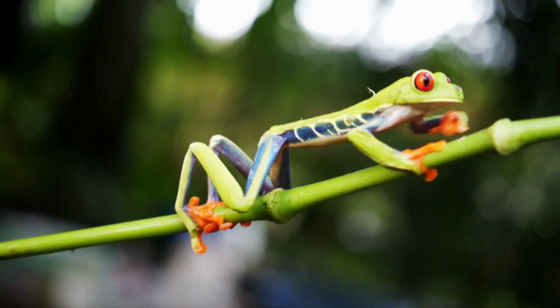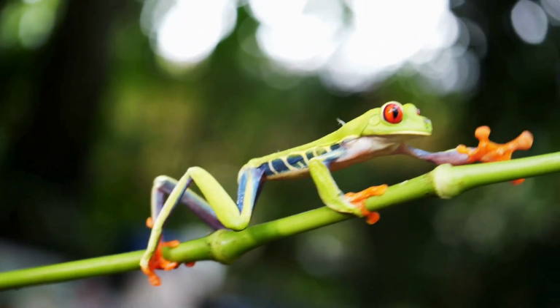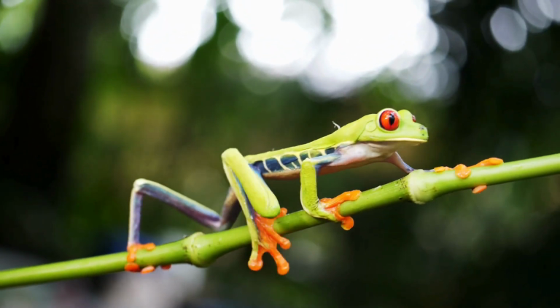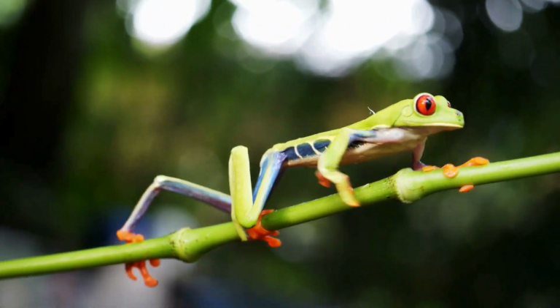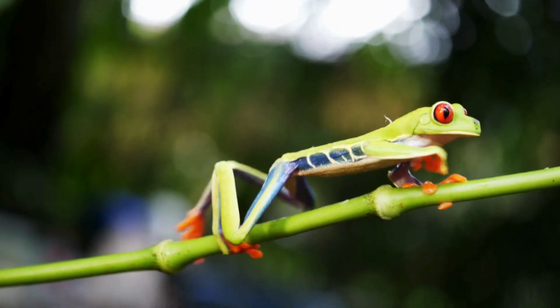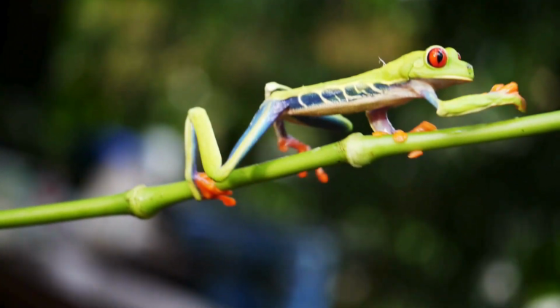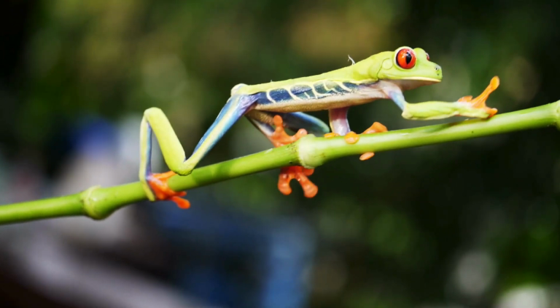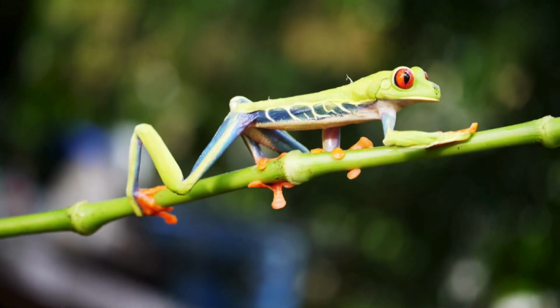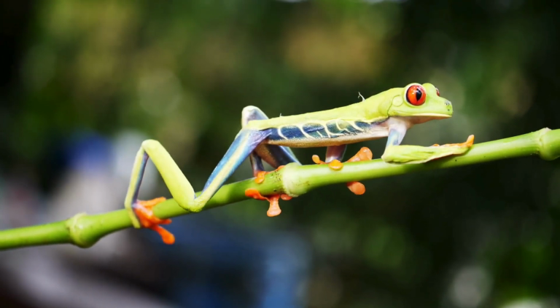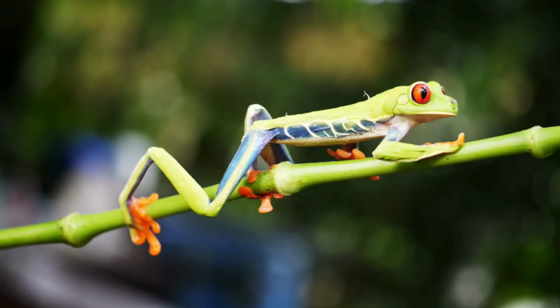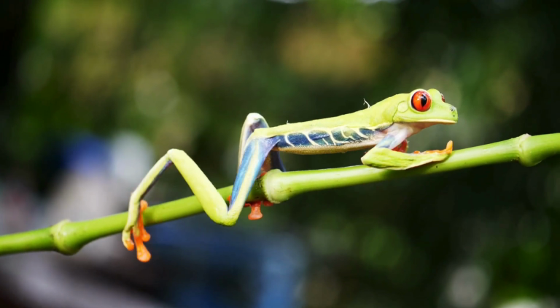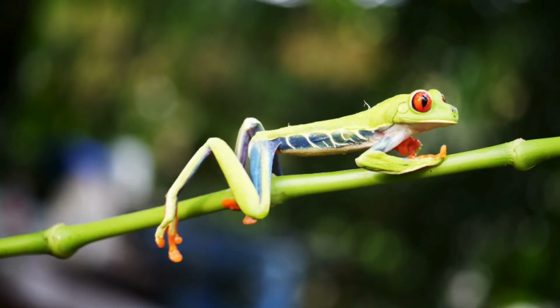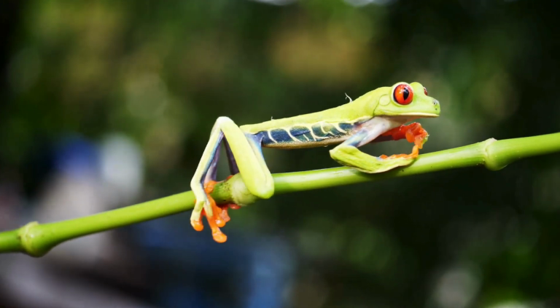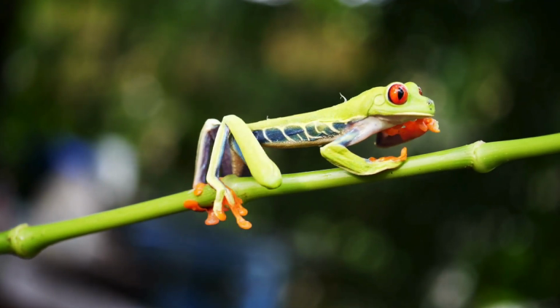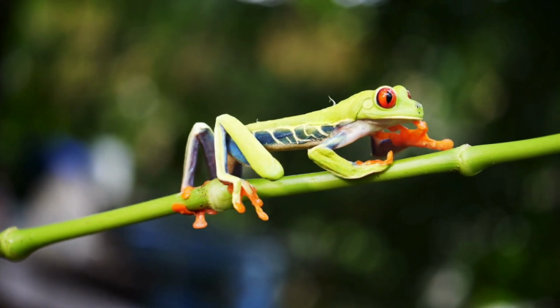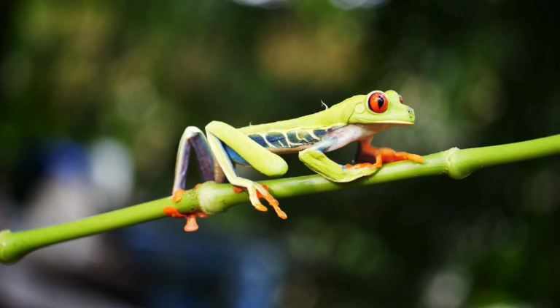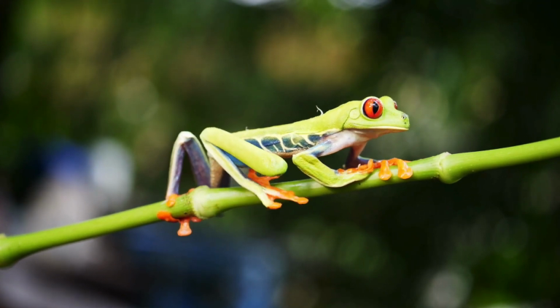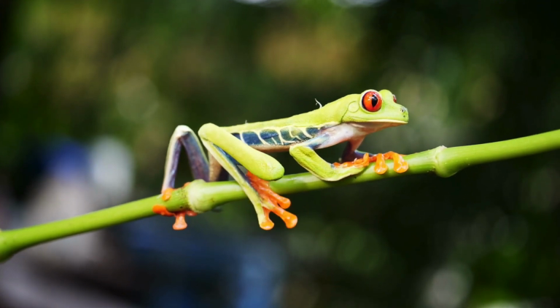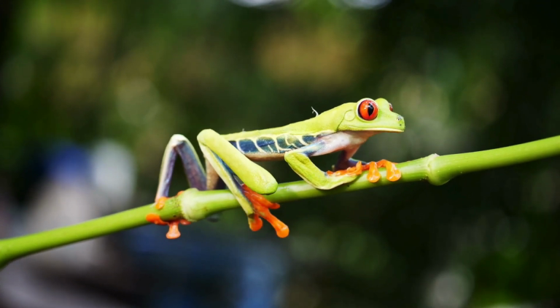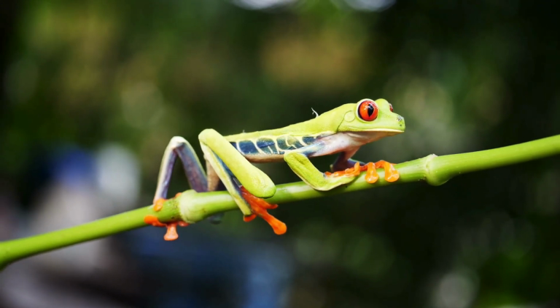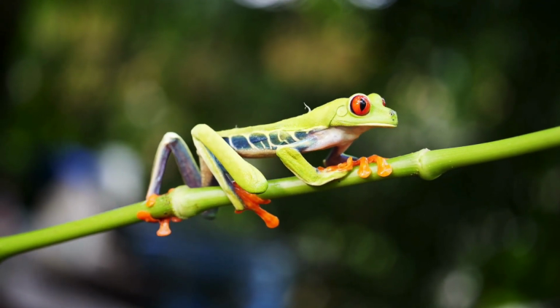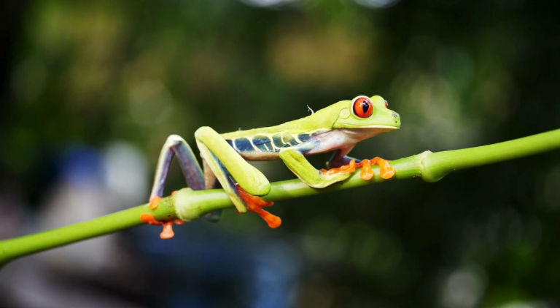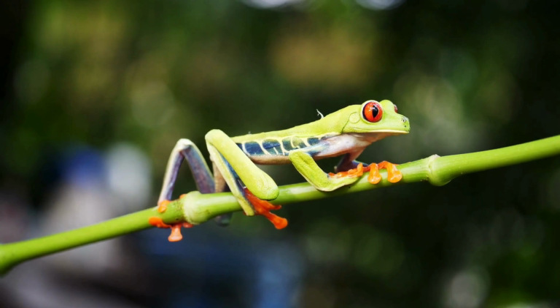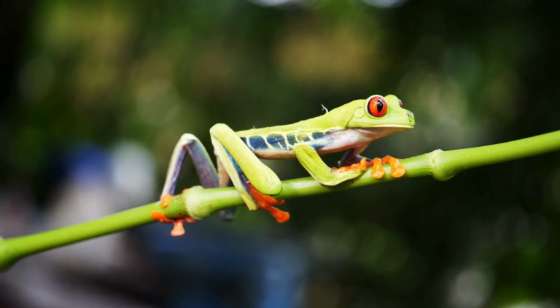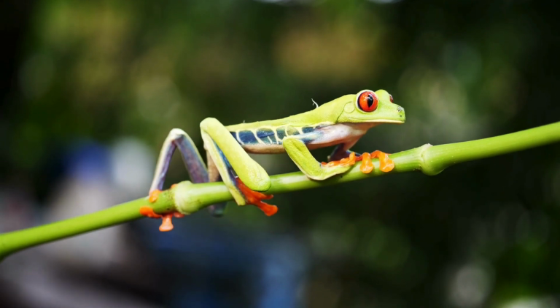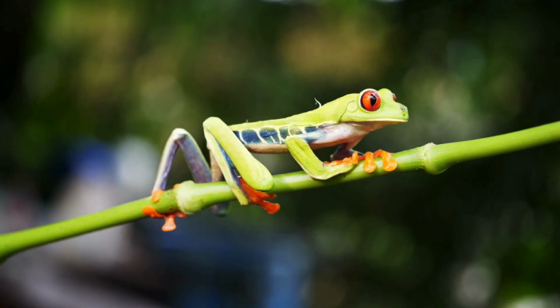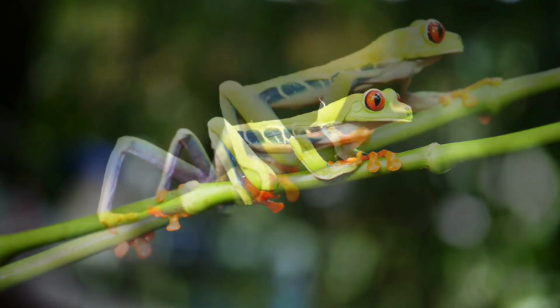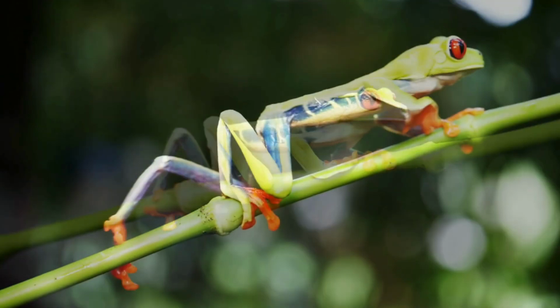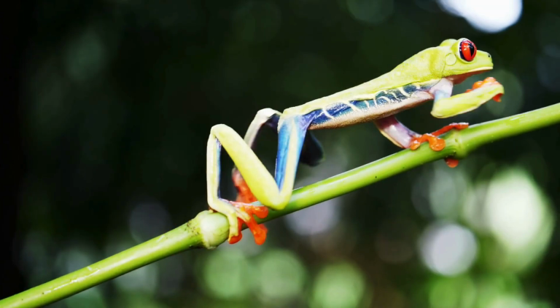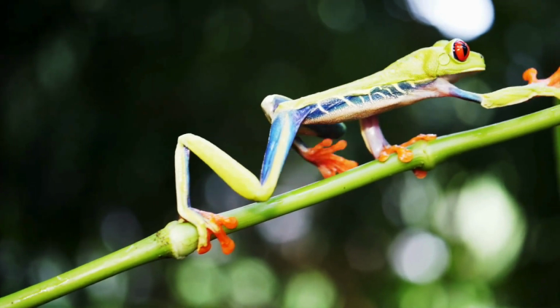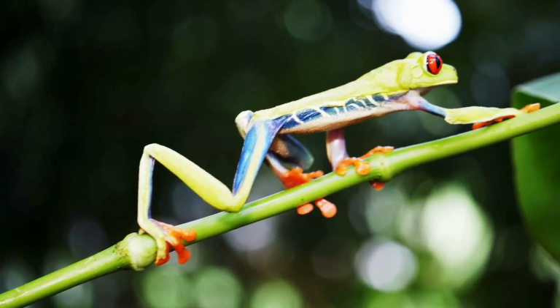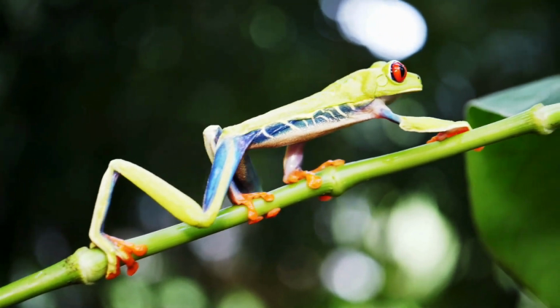Hello everyone, I'm a green frog from the Hility family. We live mostly in trees and can jump up to 20 times our body length.